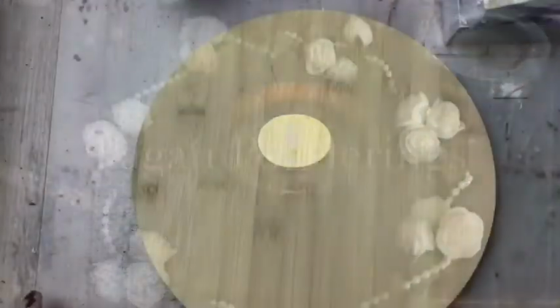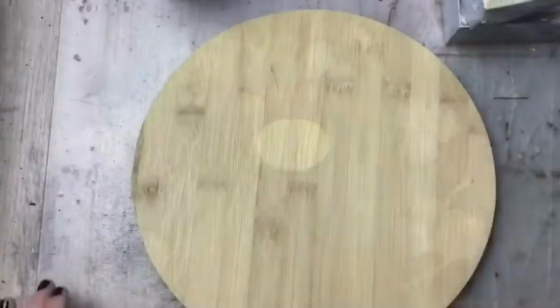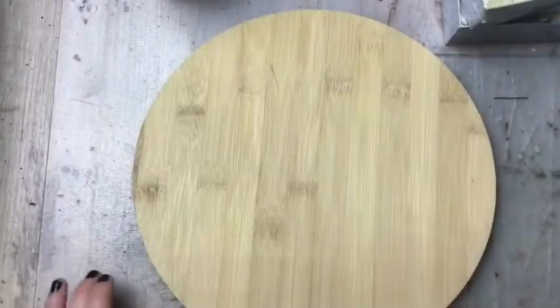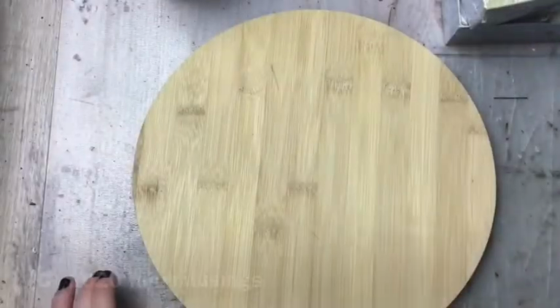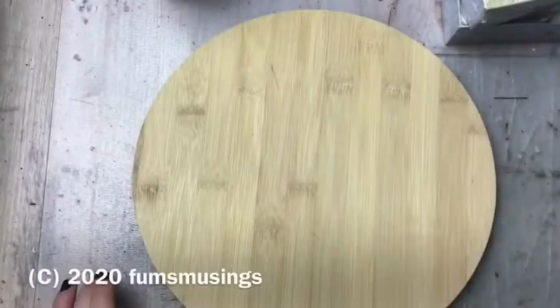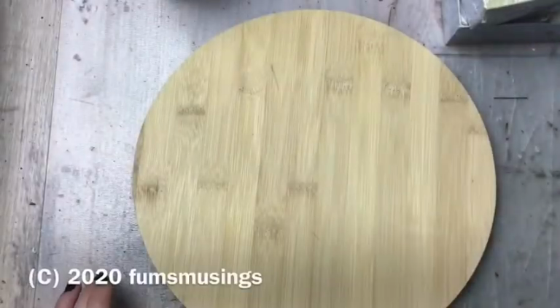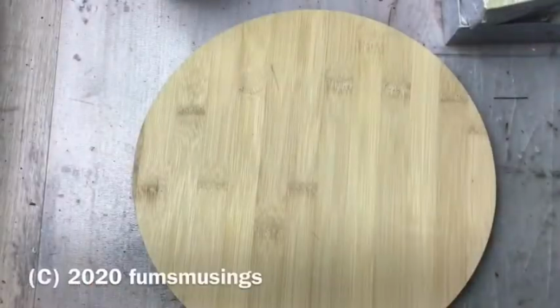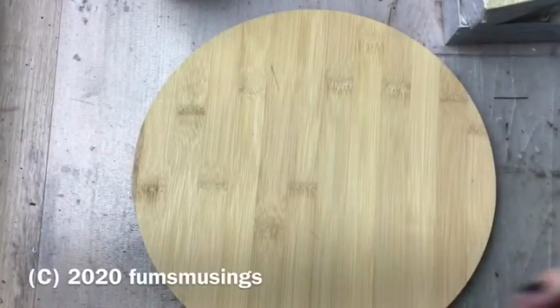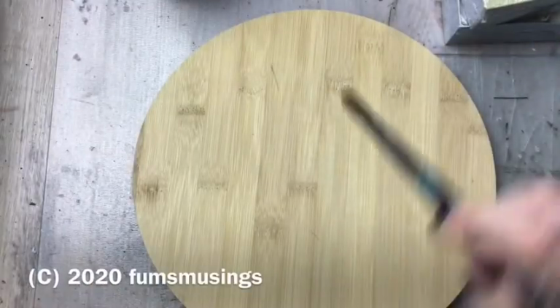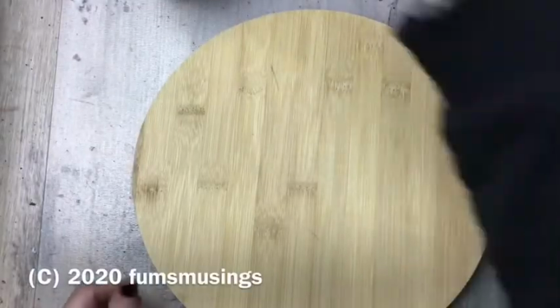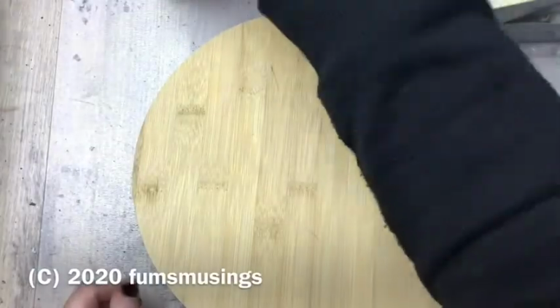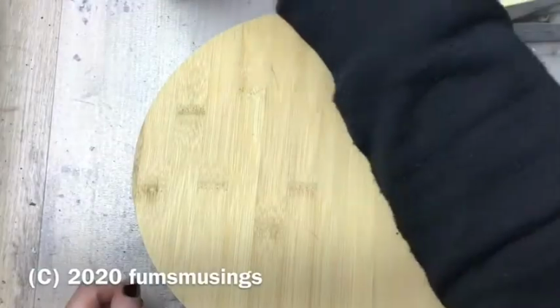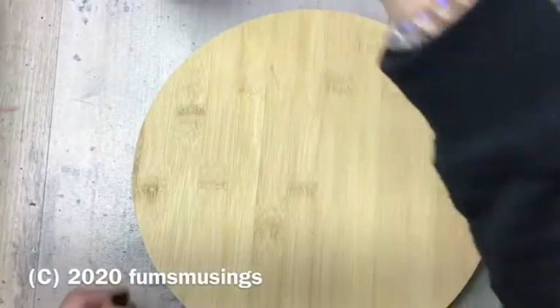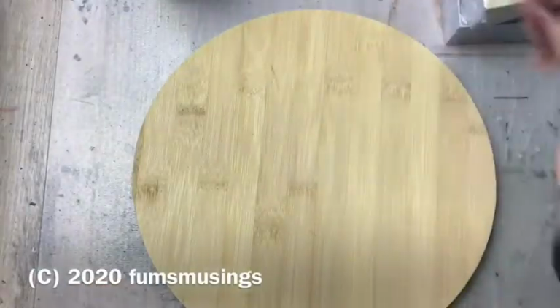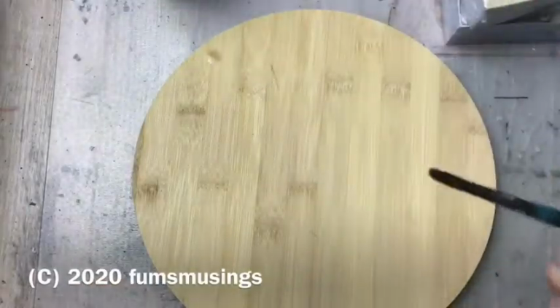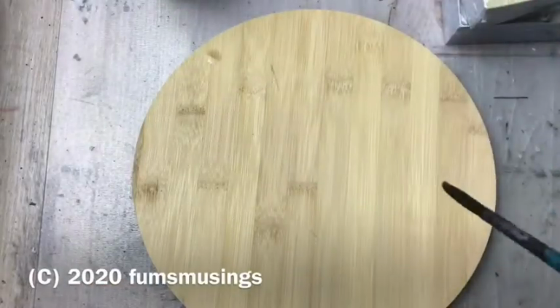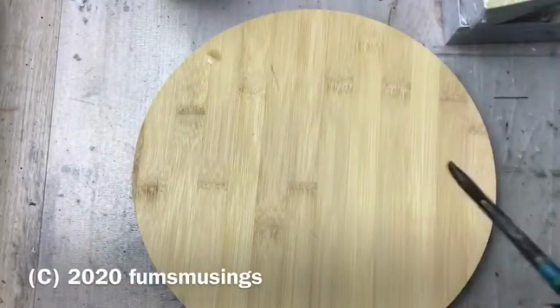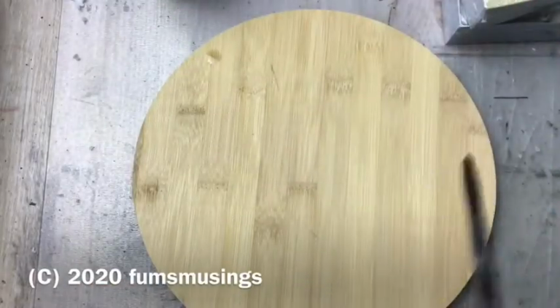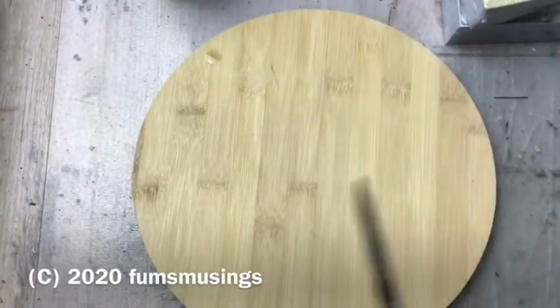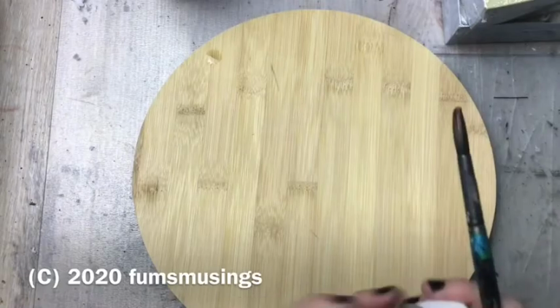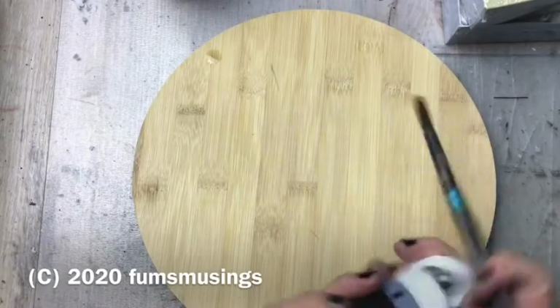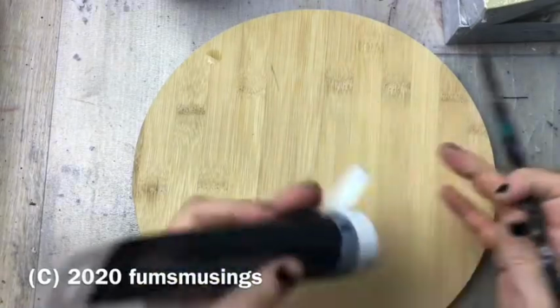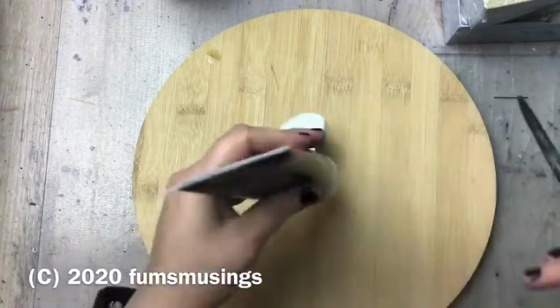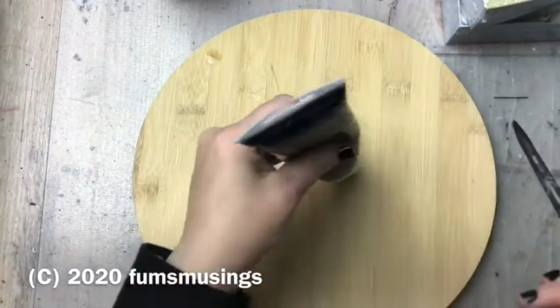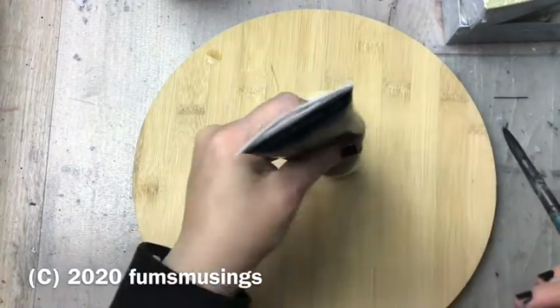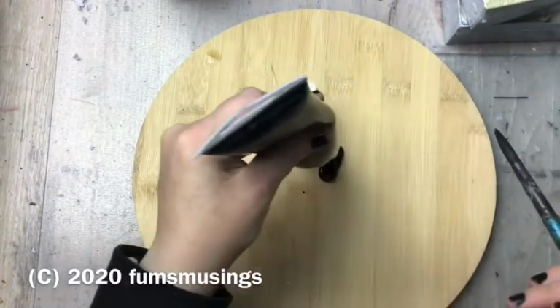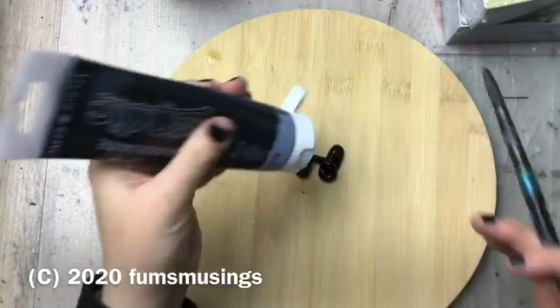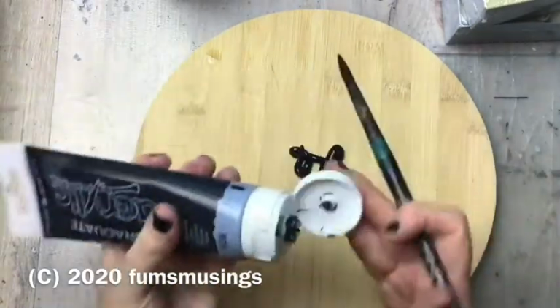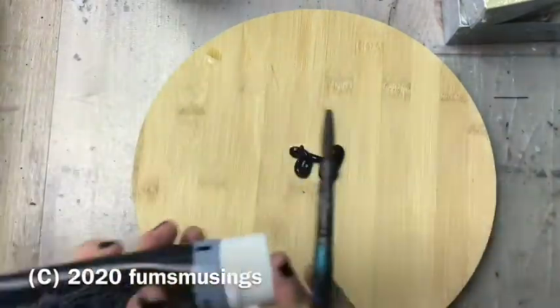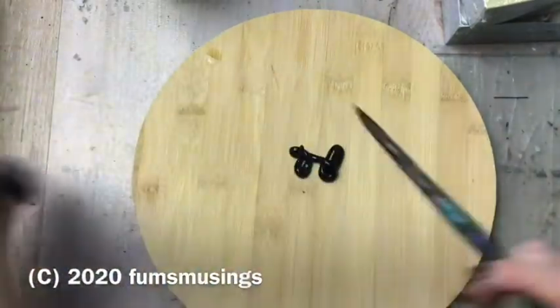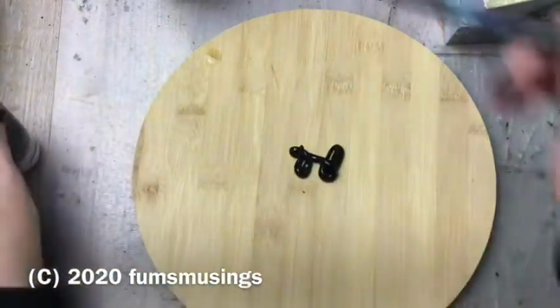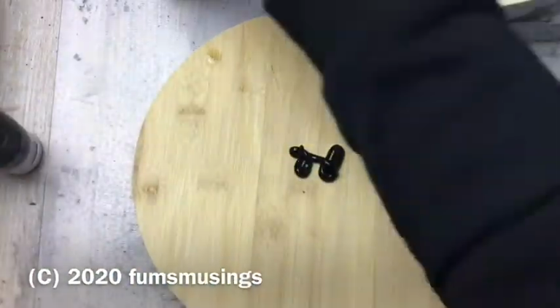Hi everyone, I wanted to show you how I created this tray for my altar space.